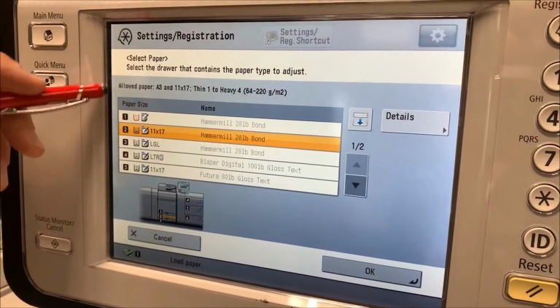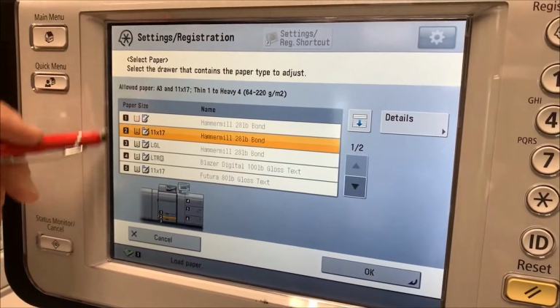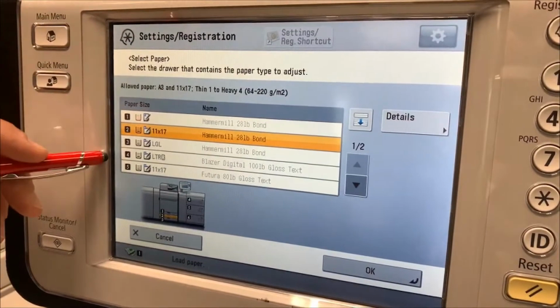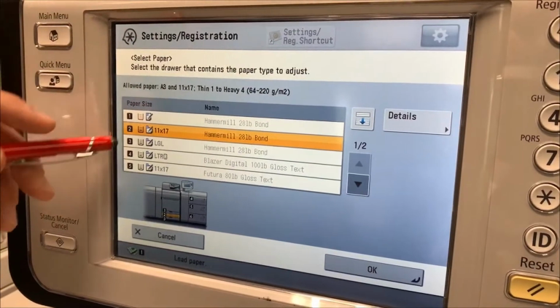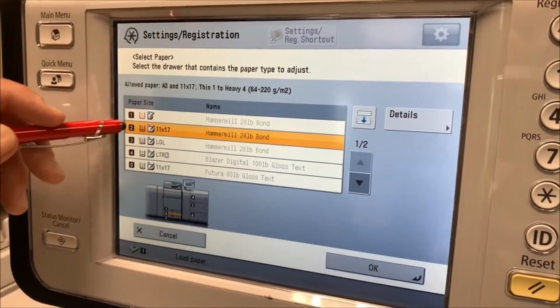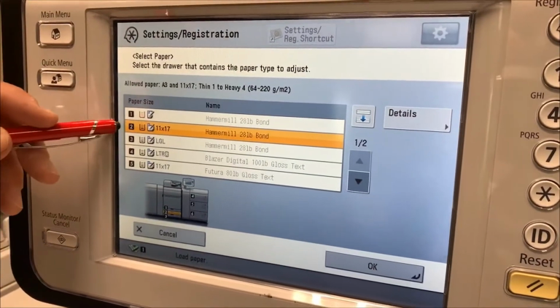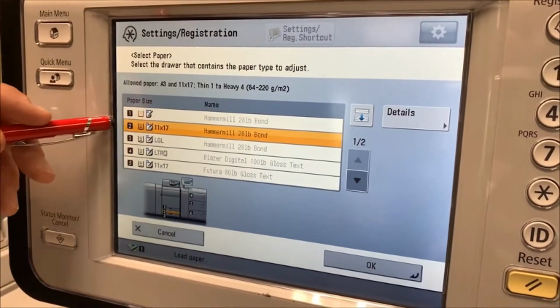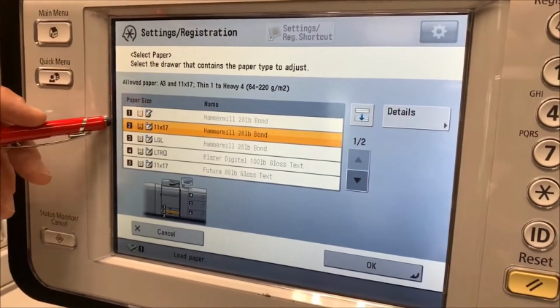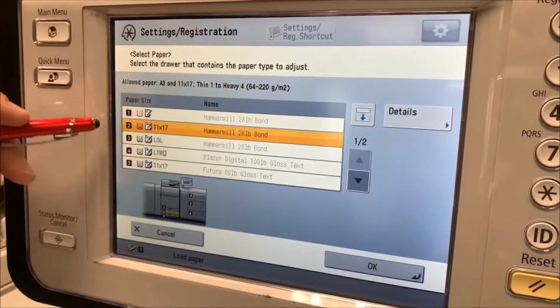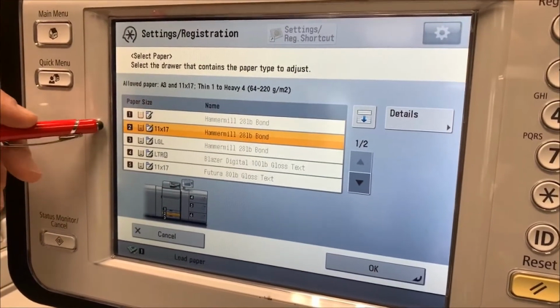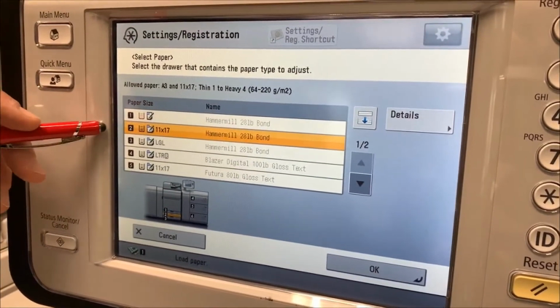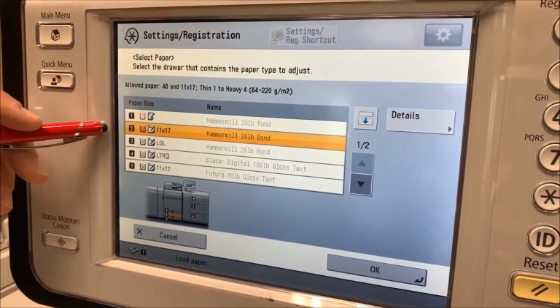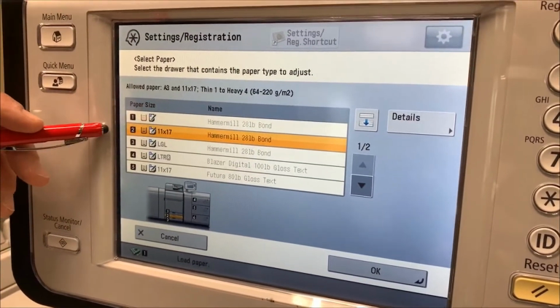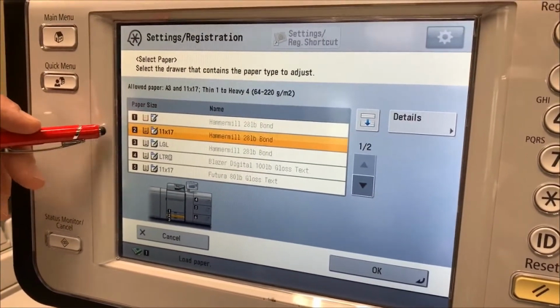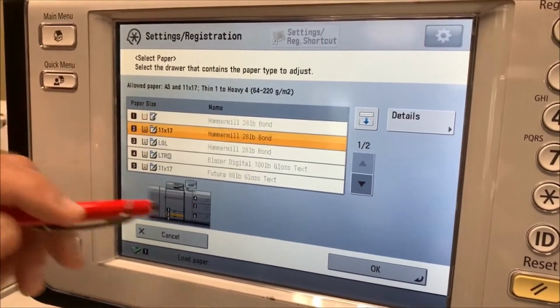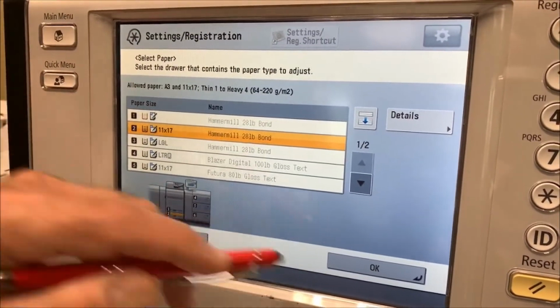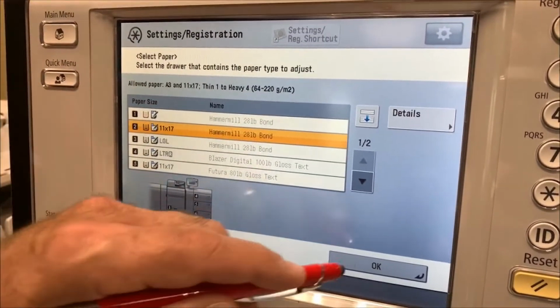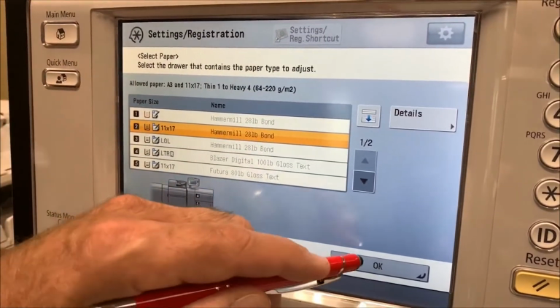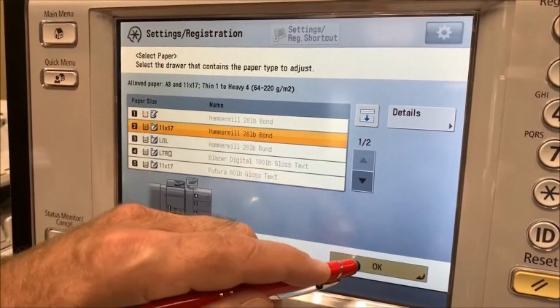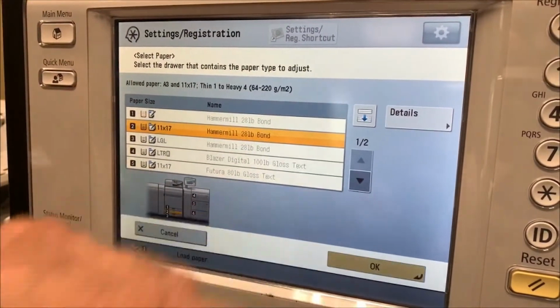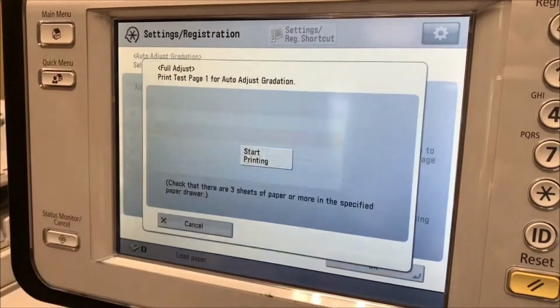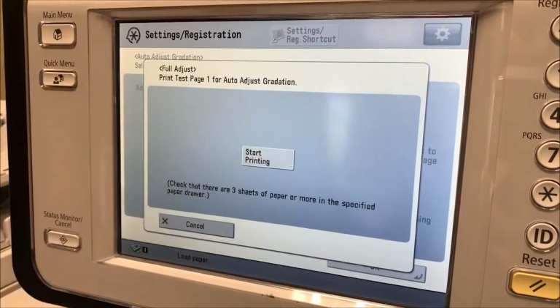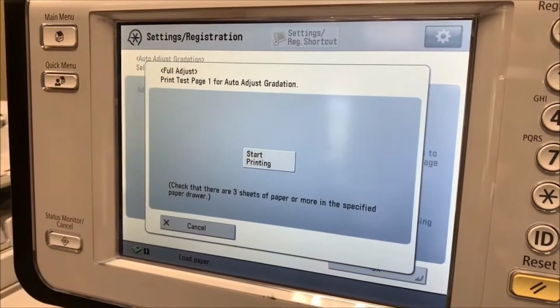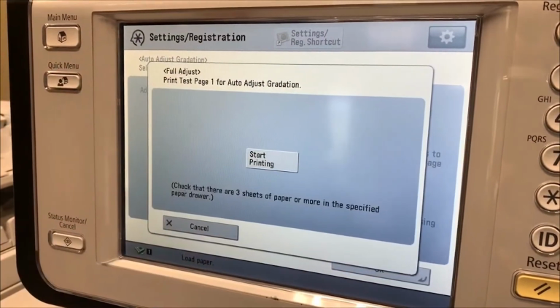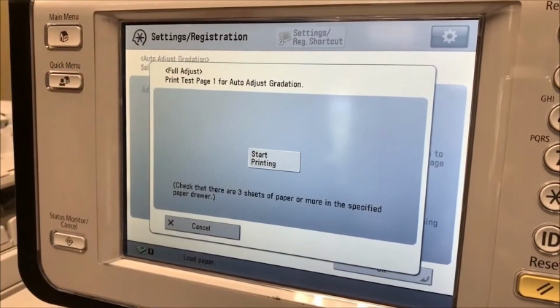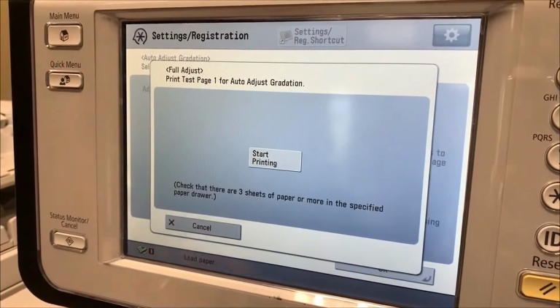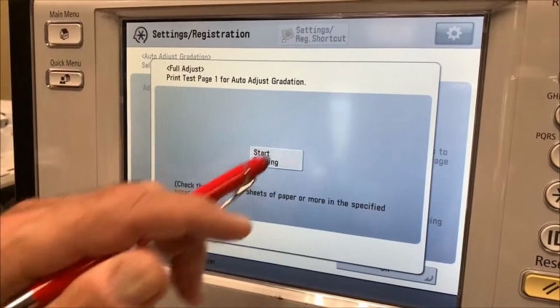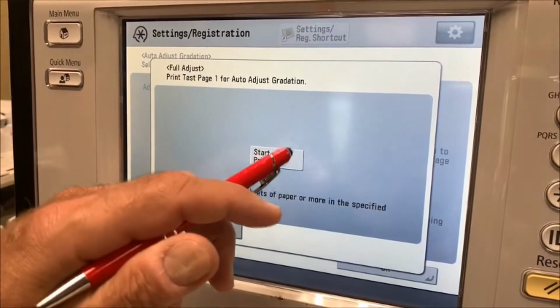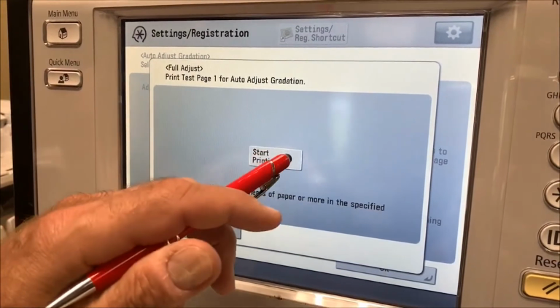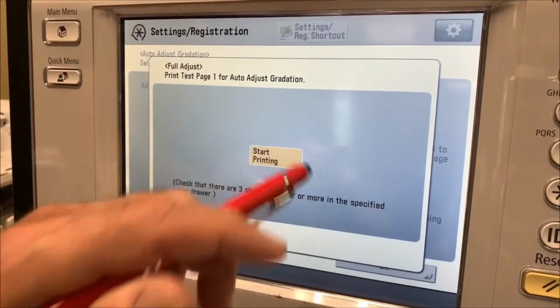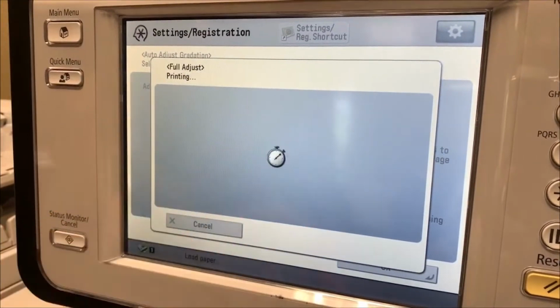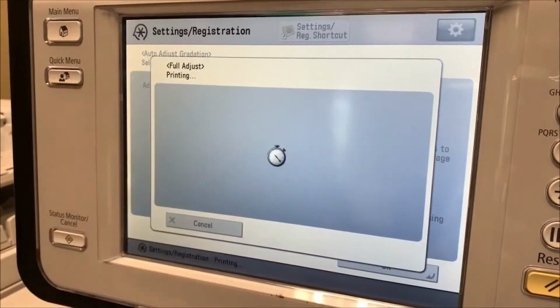Let me select my tray. By default it sees the 11x17. Simply choose OK and begin printing.